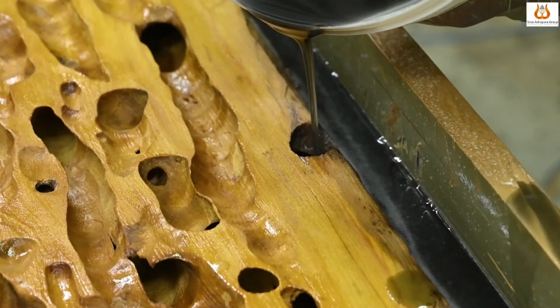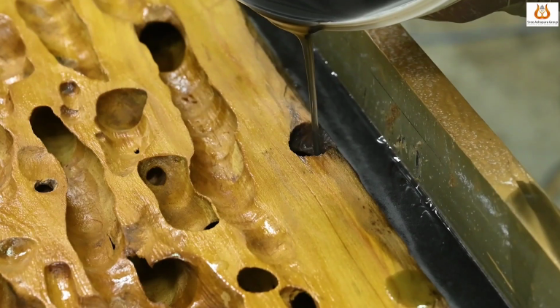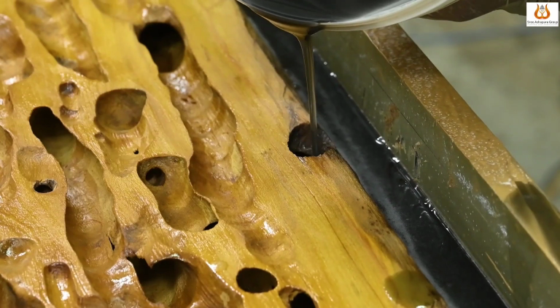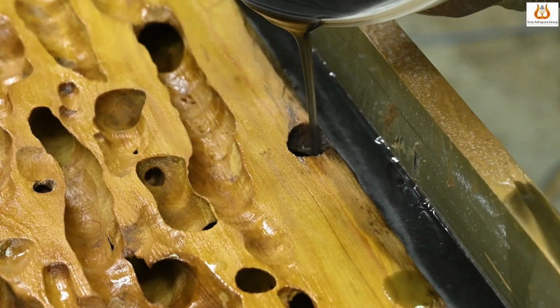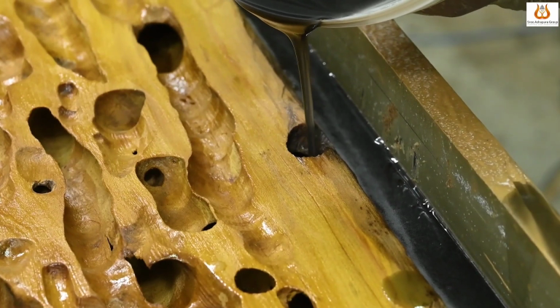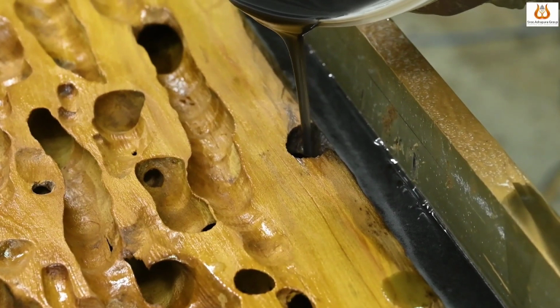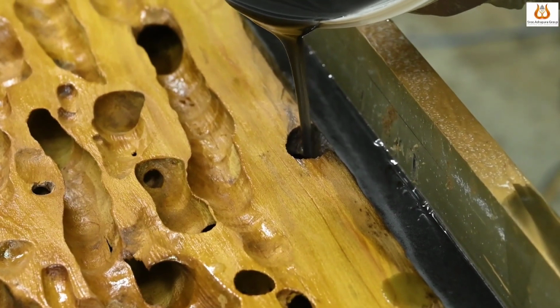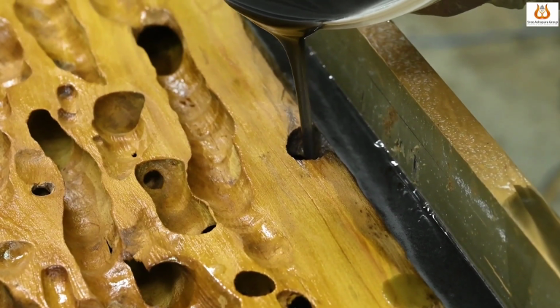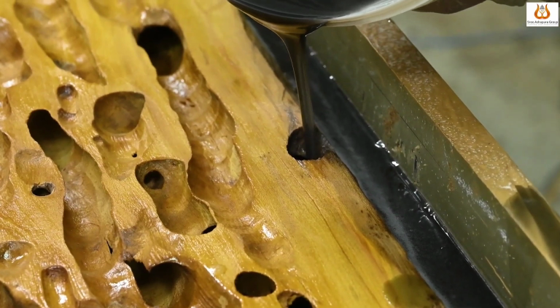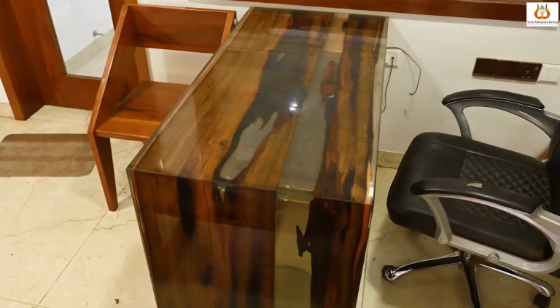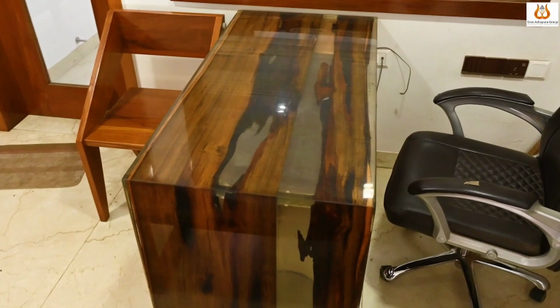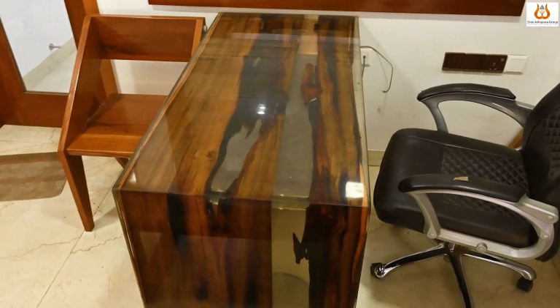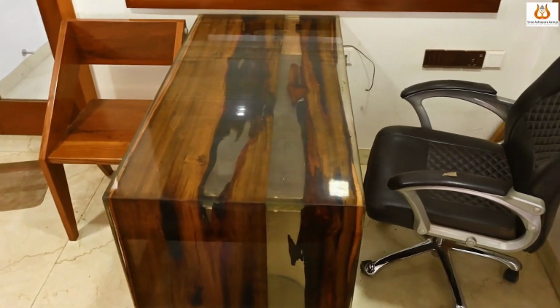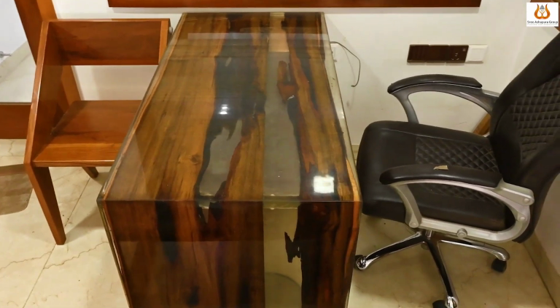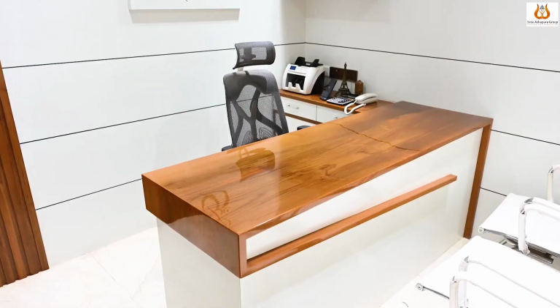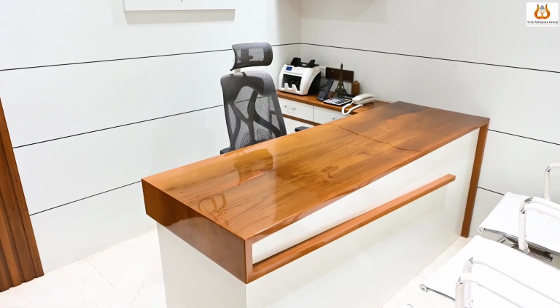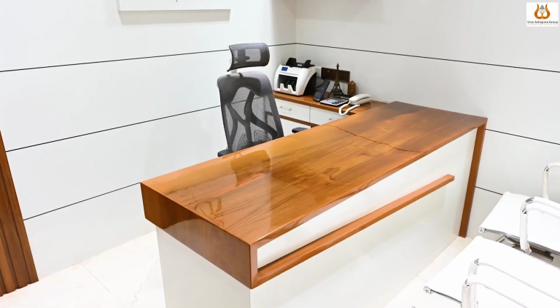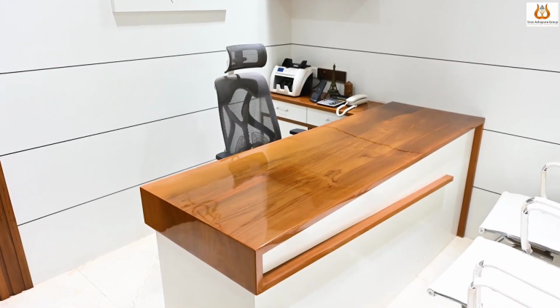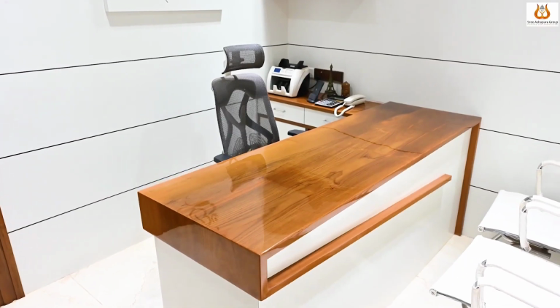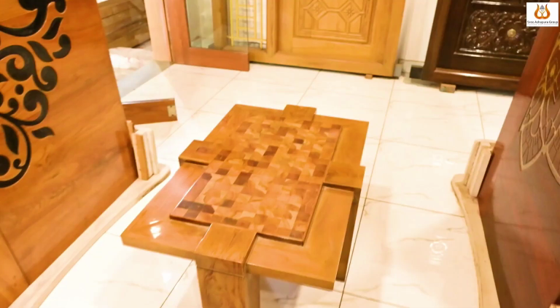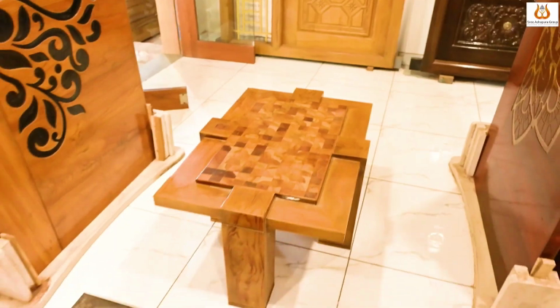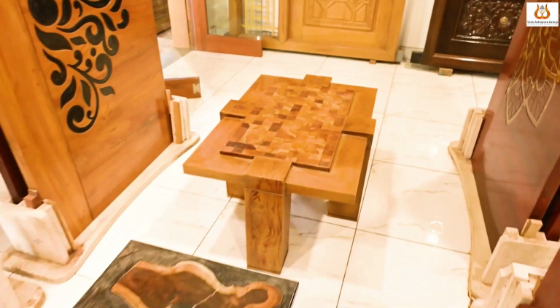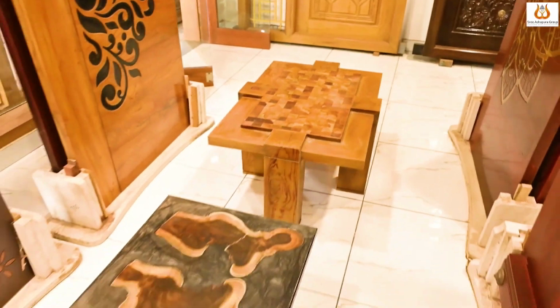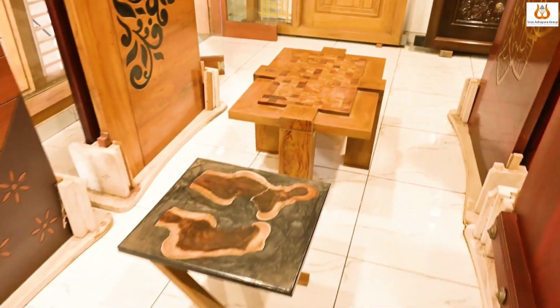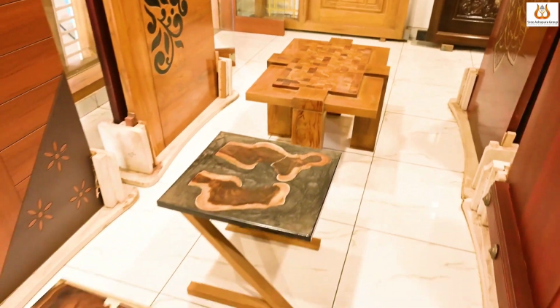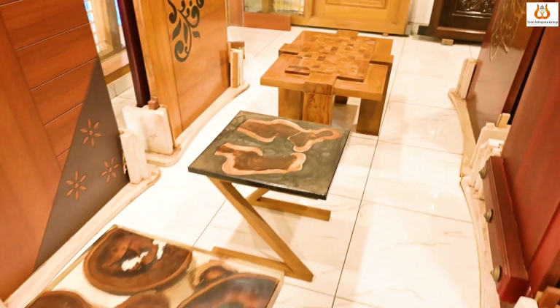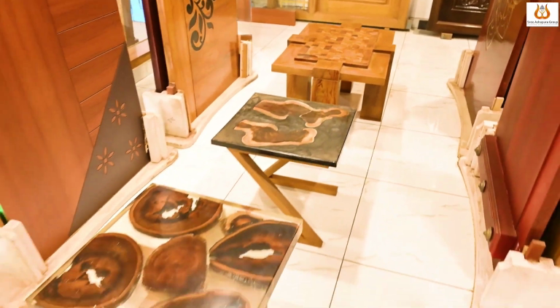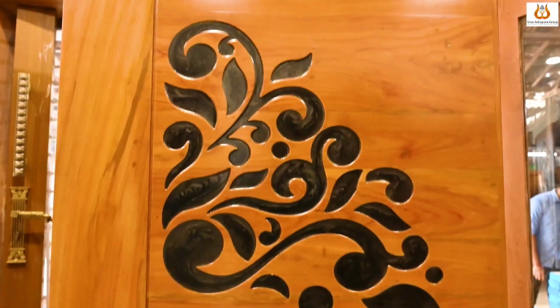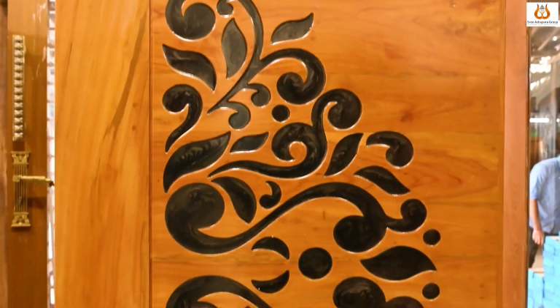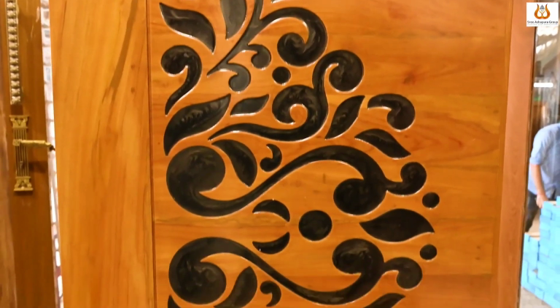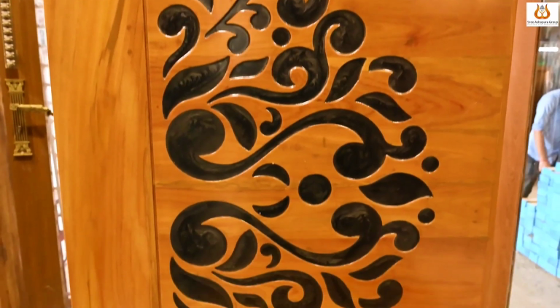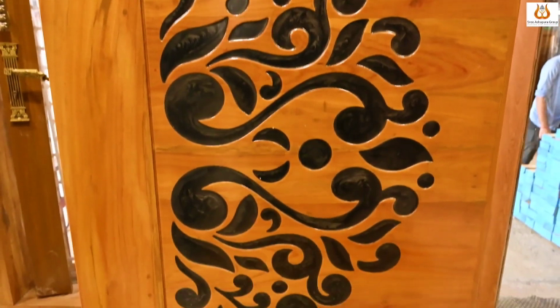We also have a dining table, office table, and T-Pi. We also have epoxy doors.